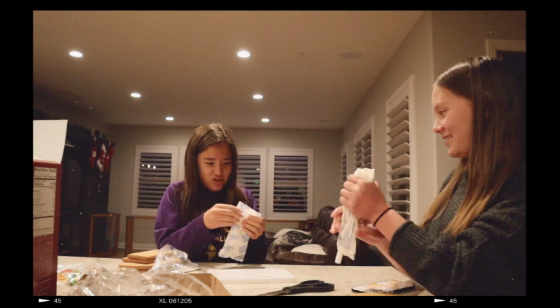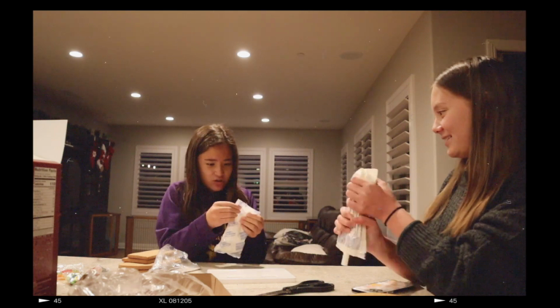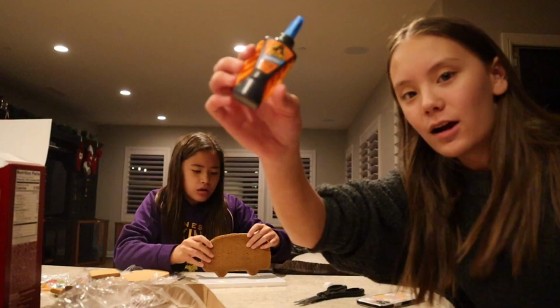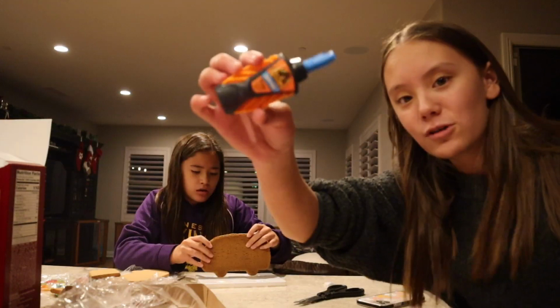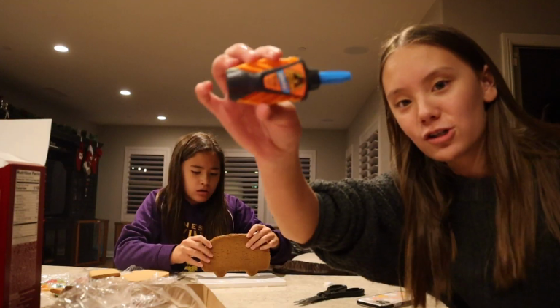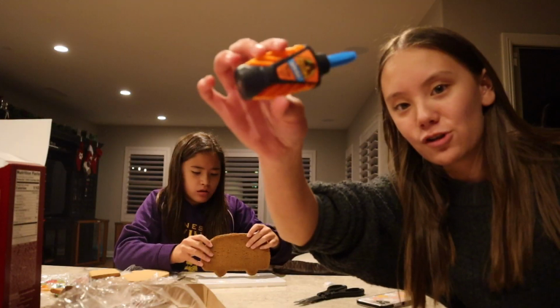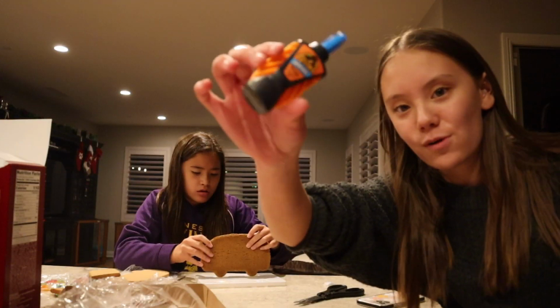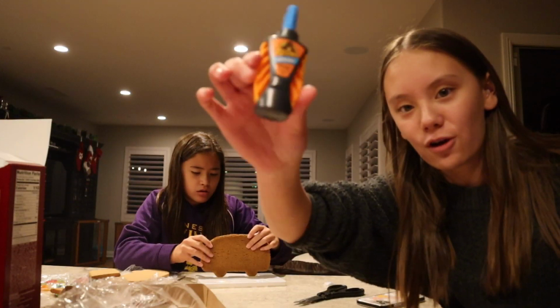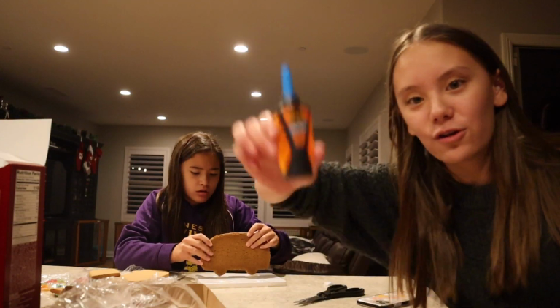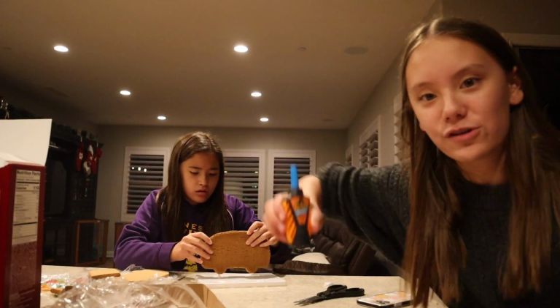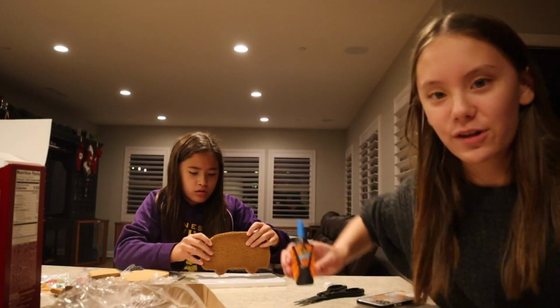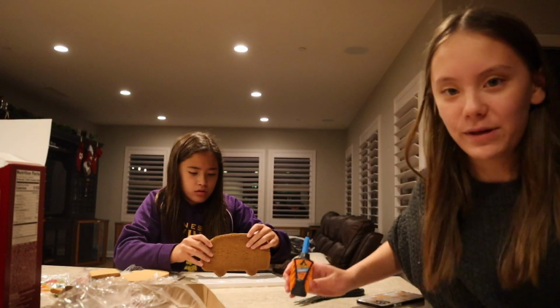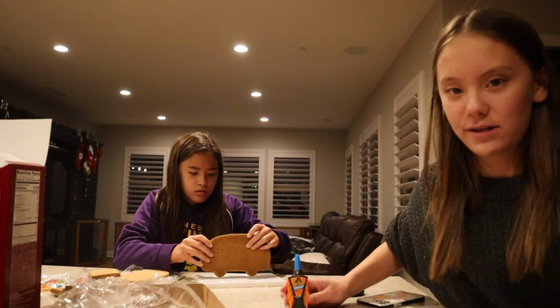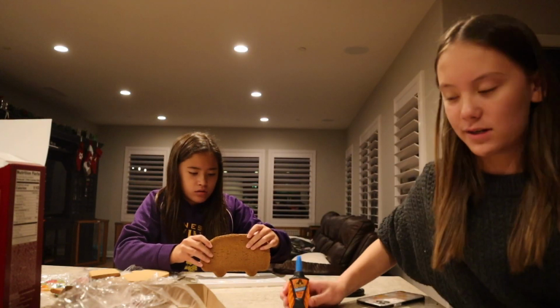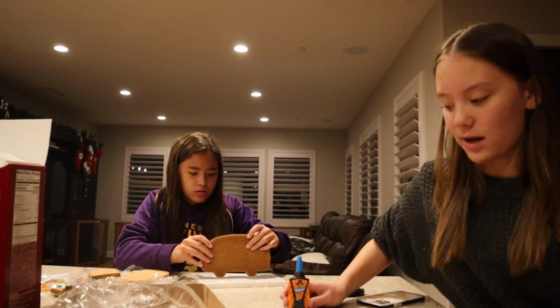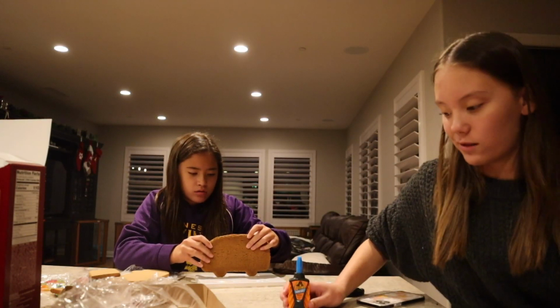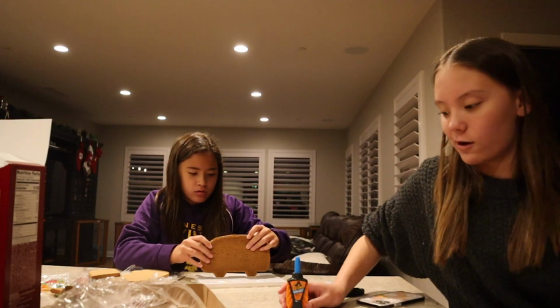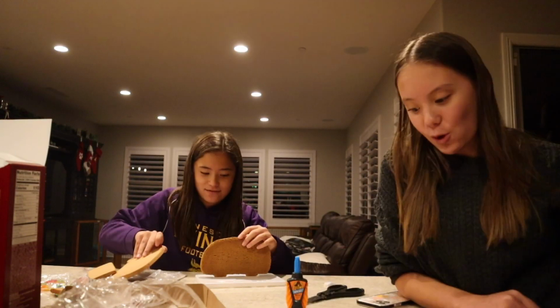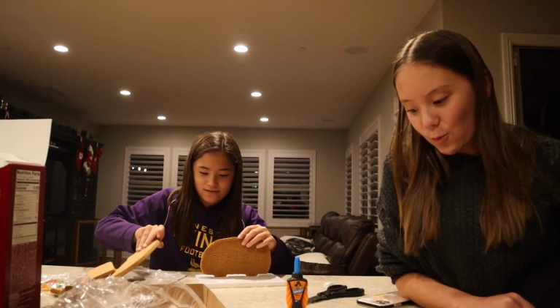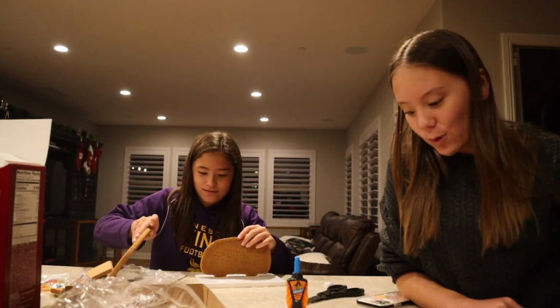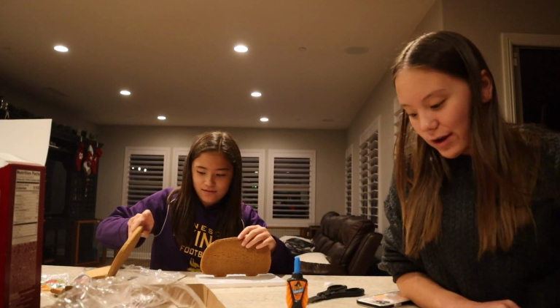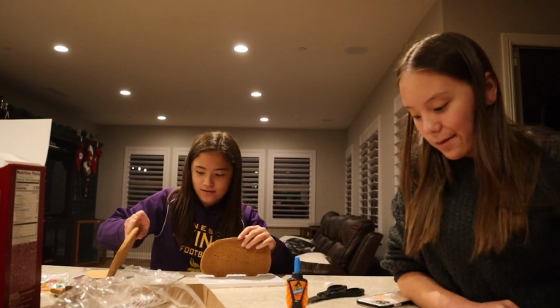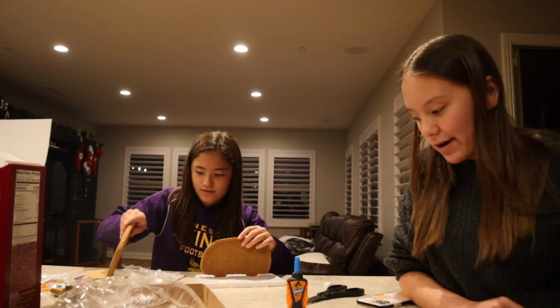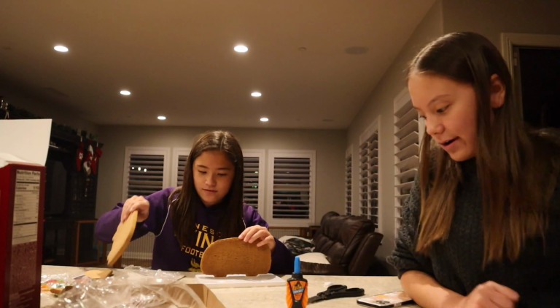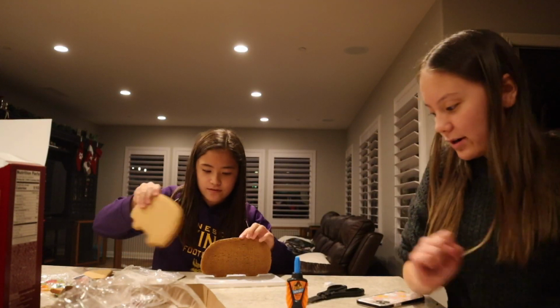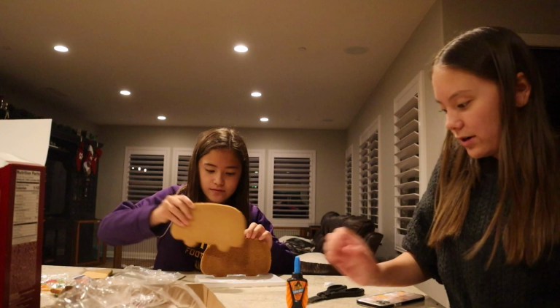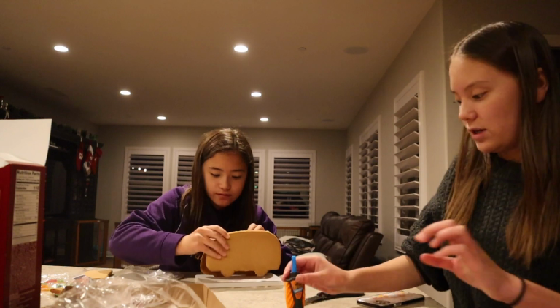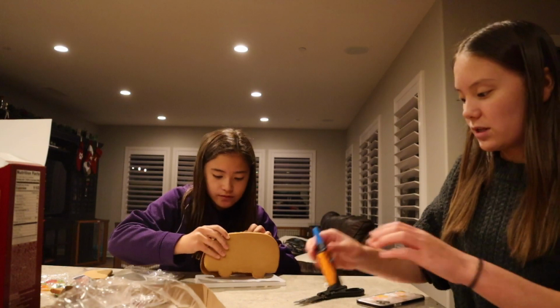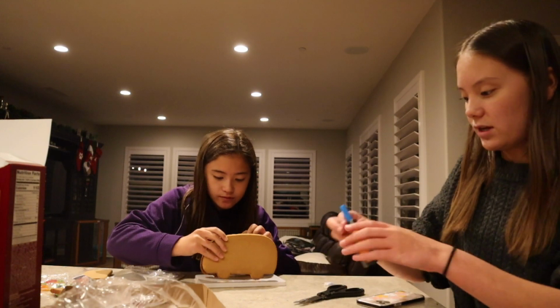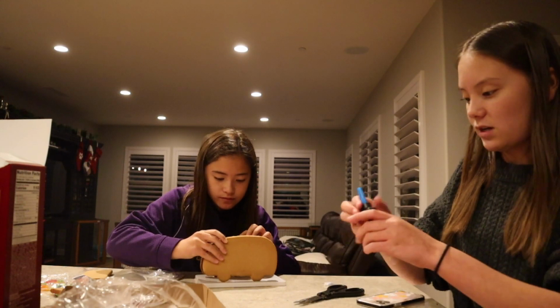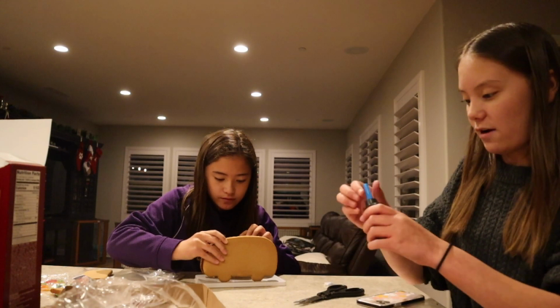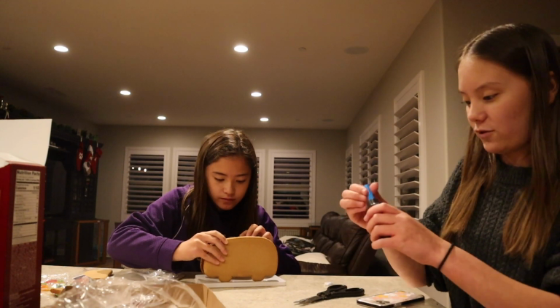I'm going to super glue two of the pieces together. Don't worry, I'm not going to eat this after.